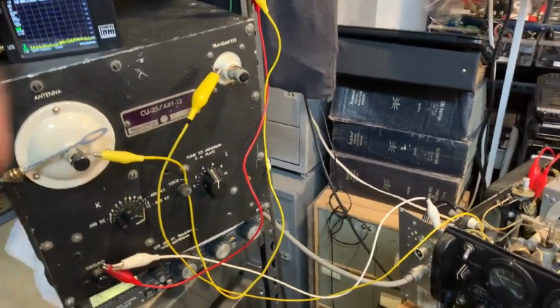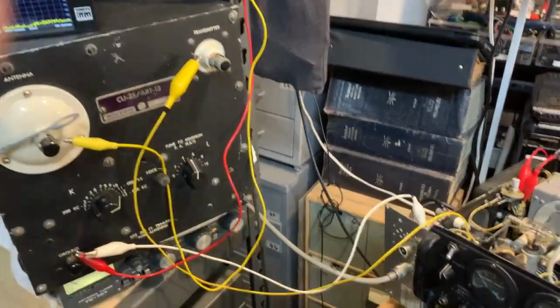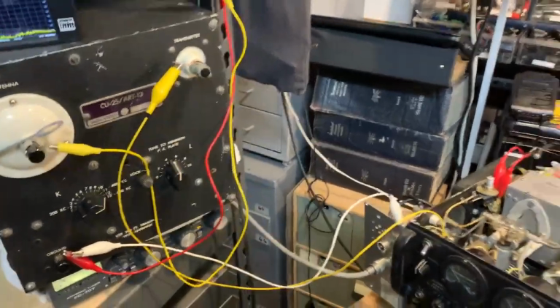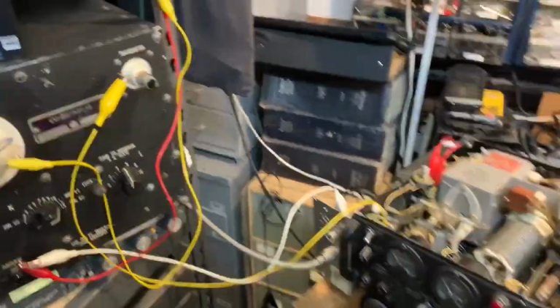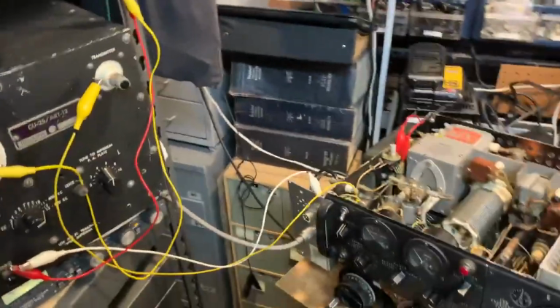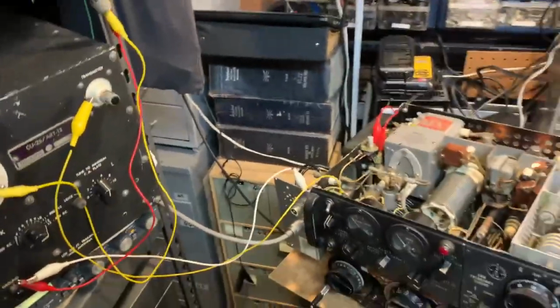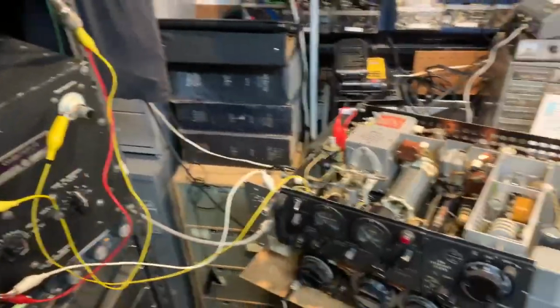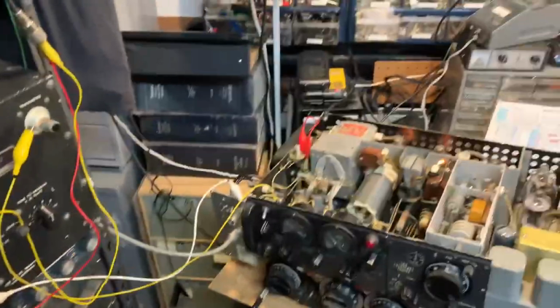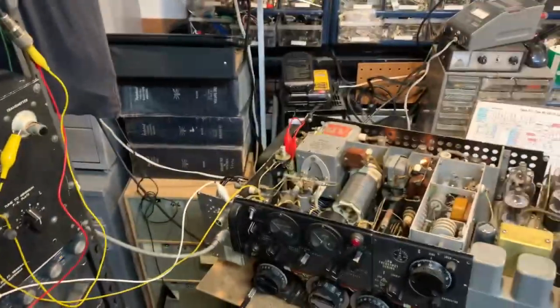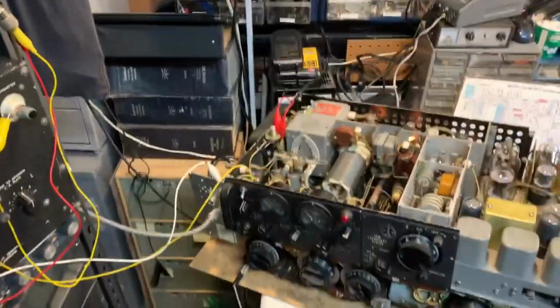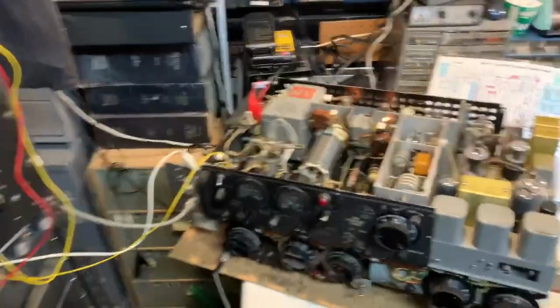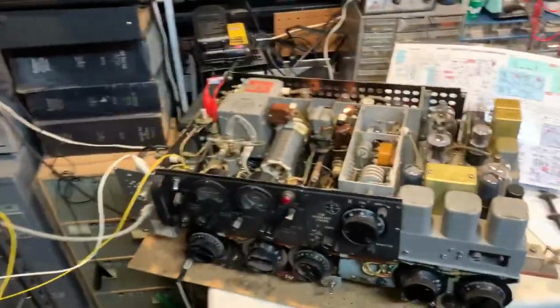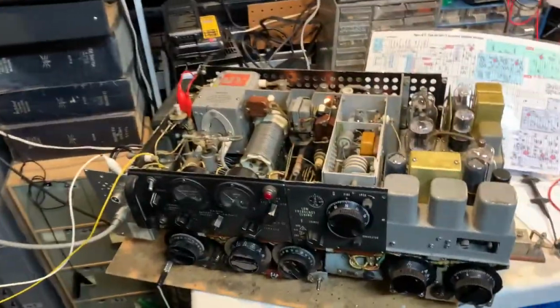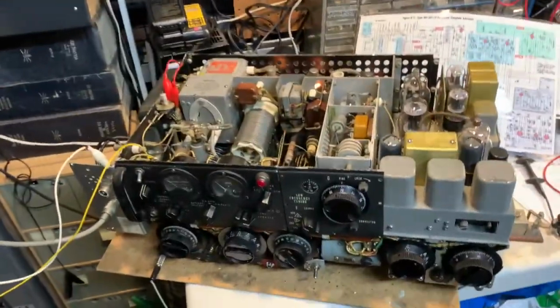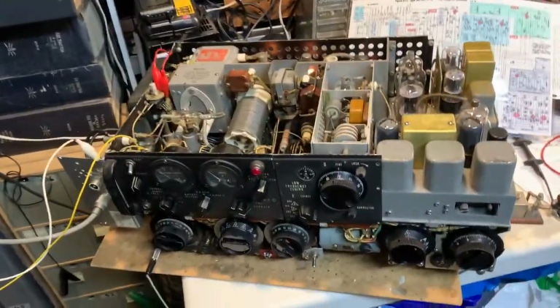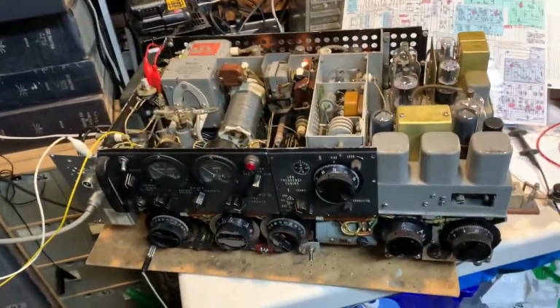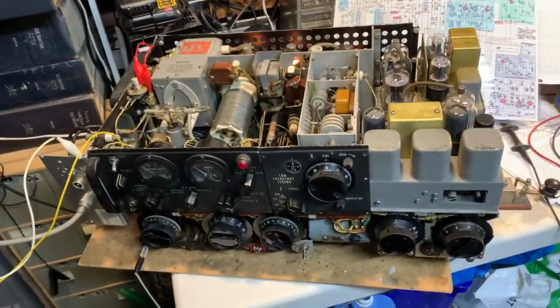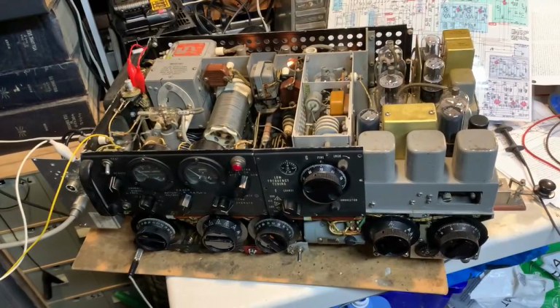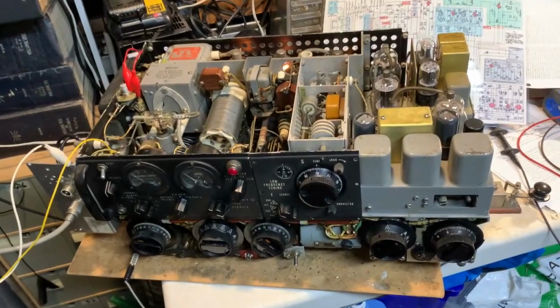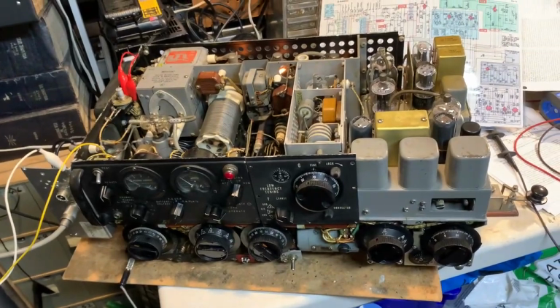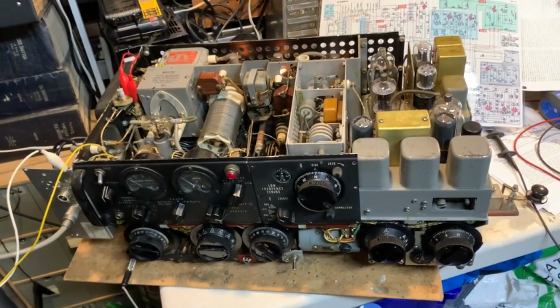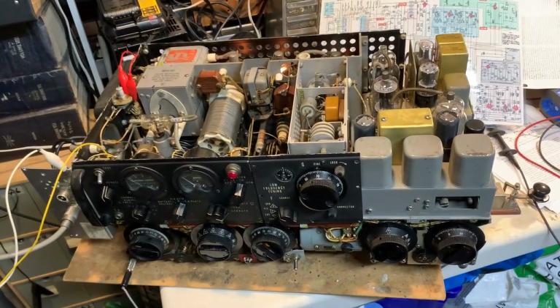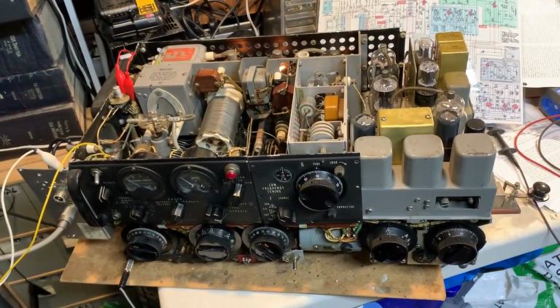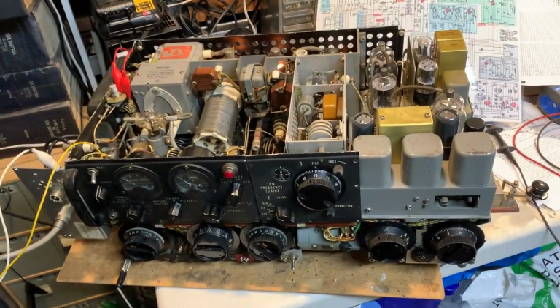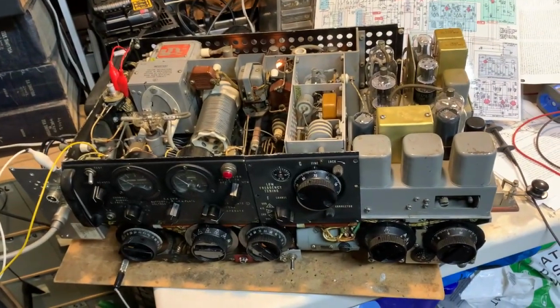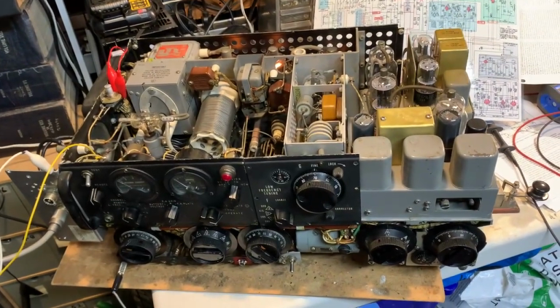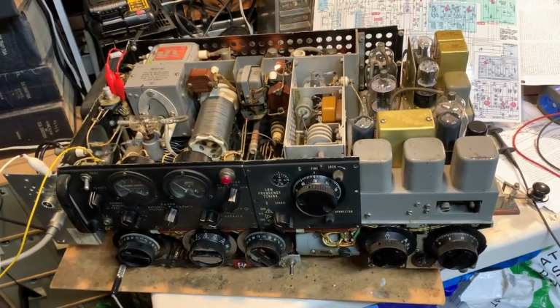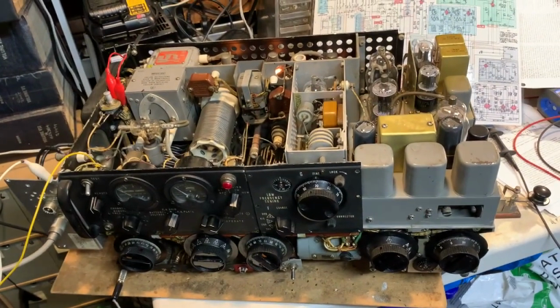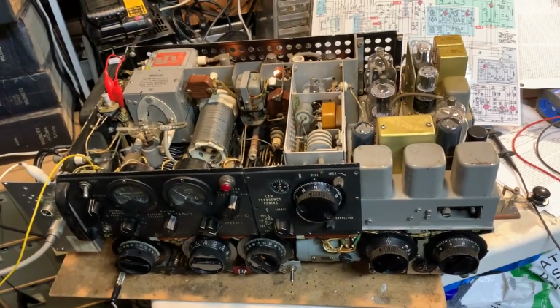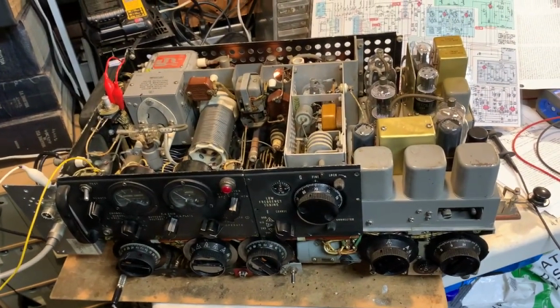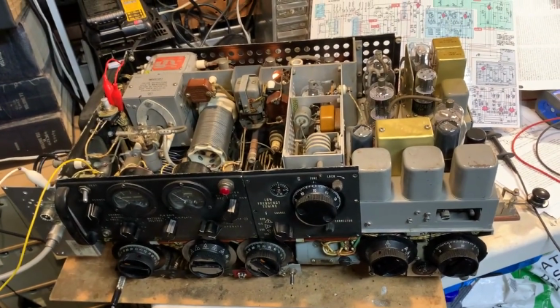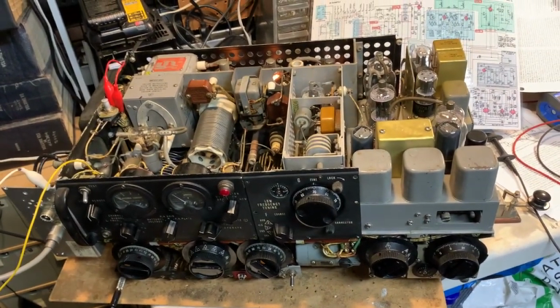So there we go — the ART-13 now operating on HF as well as LF.